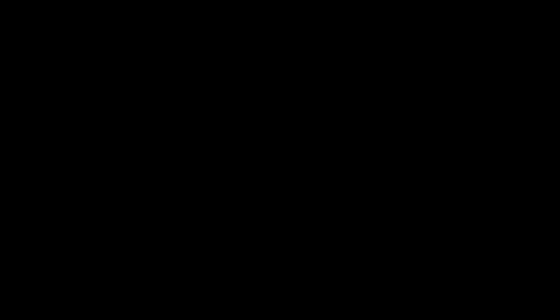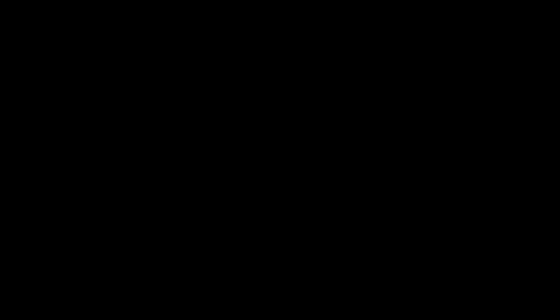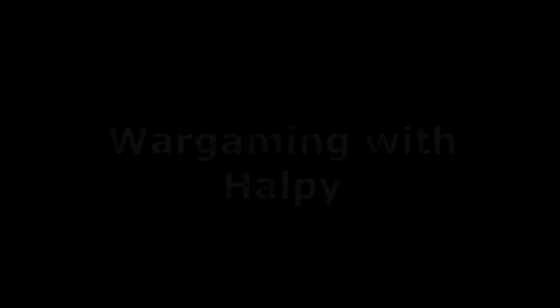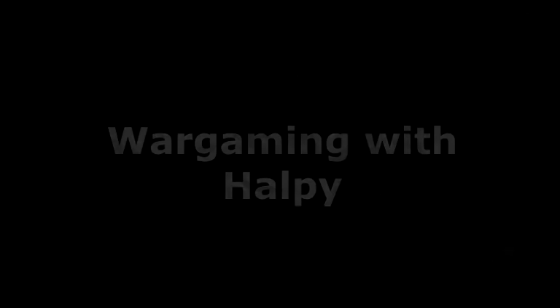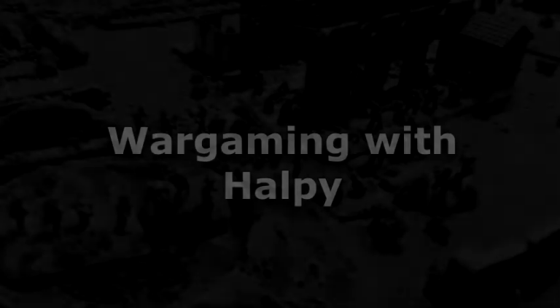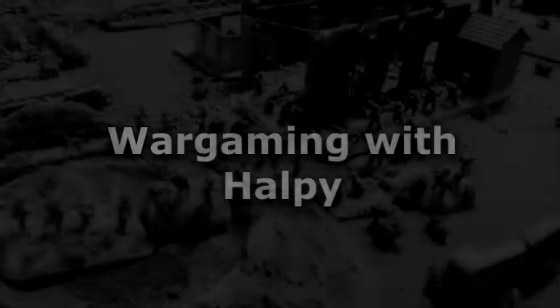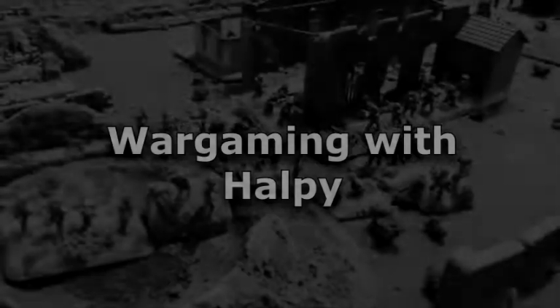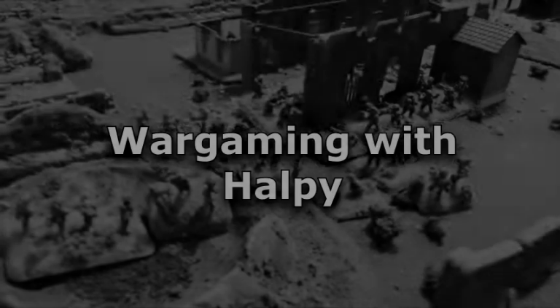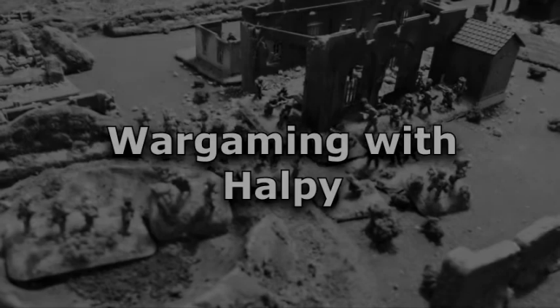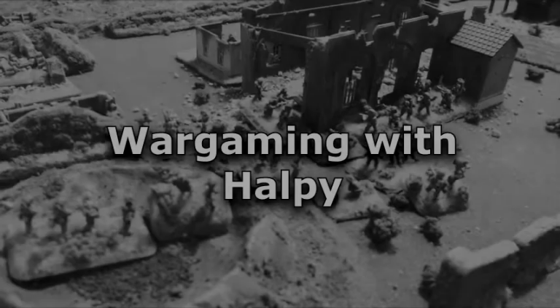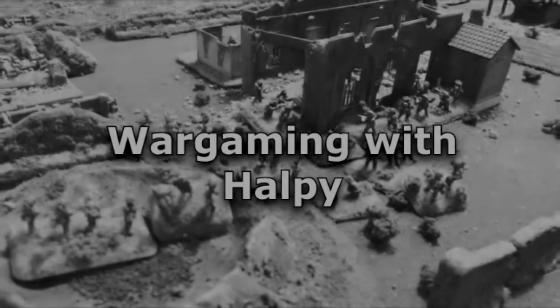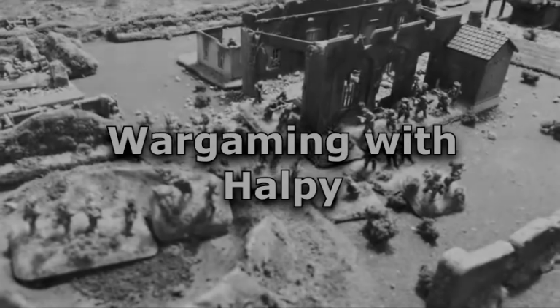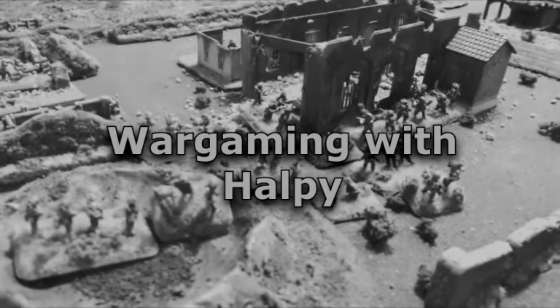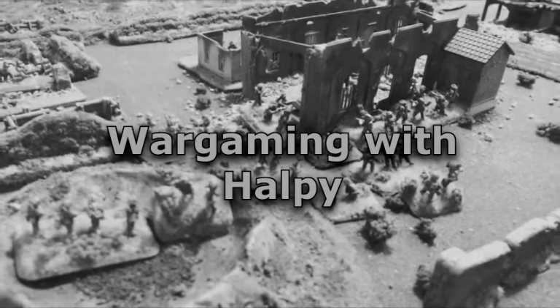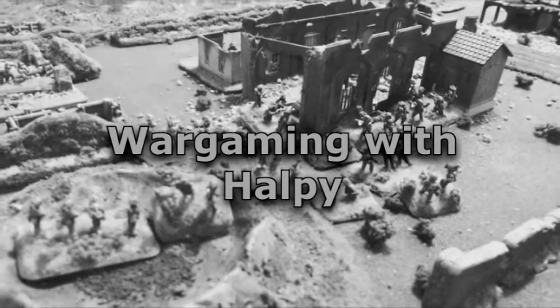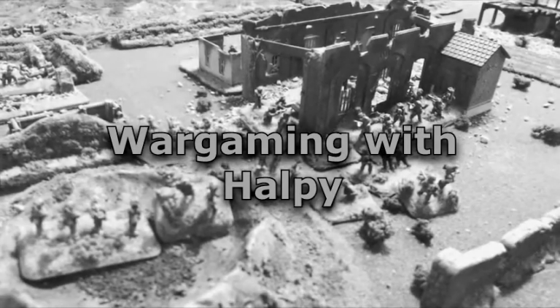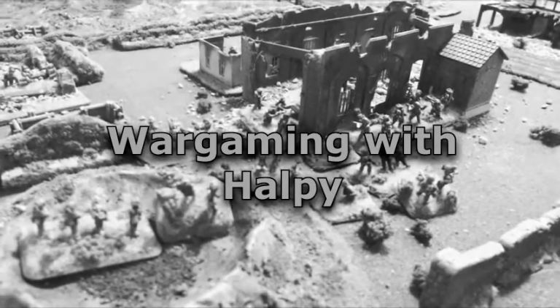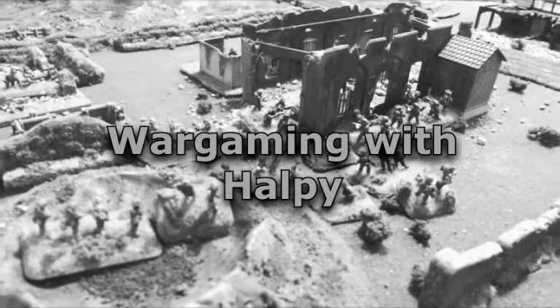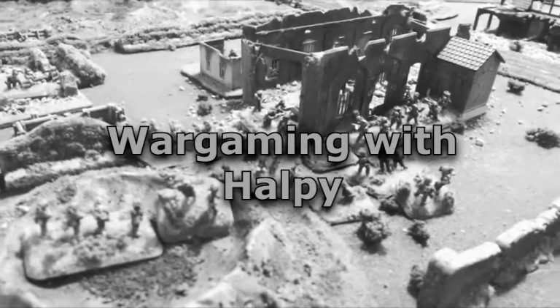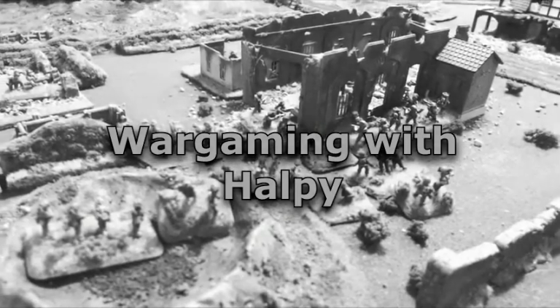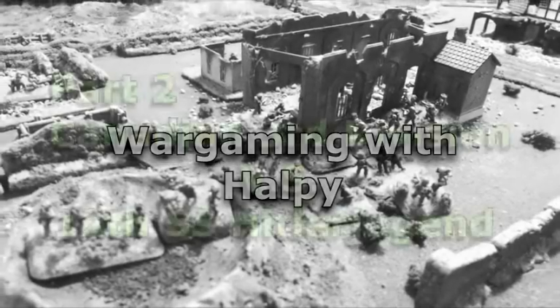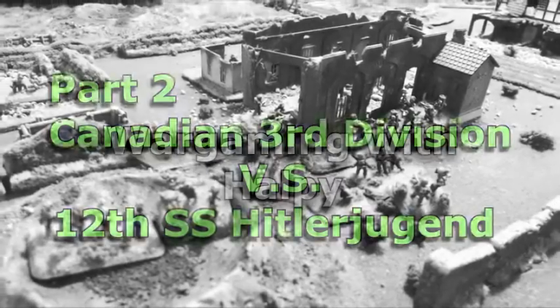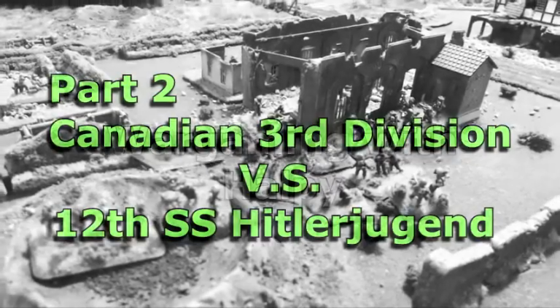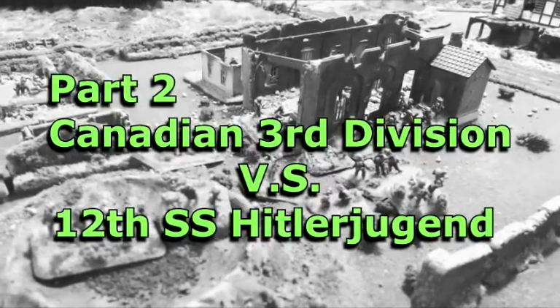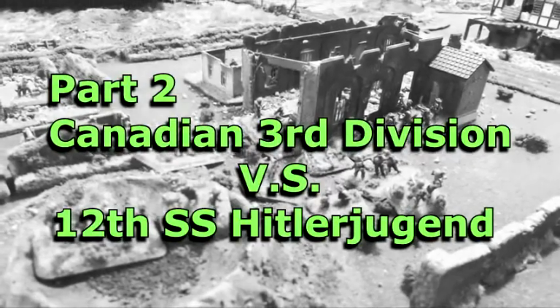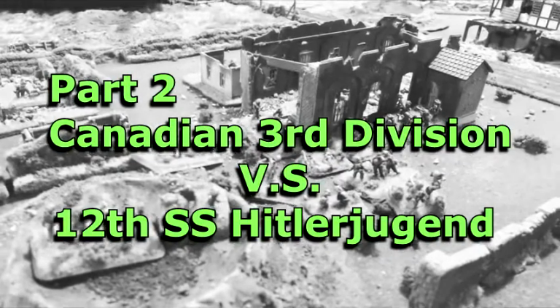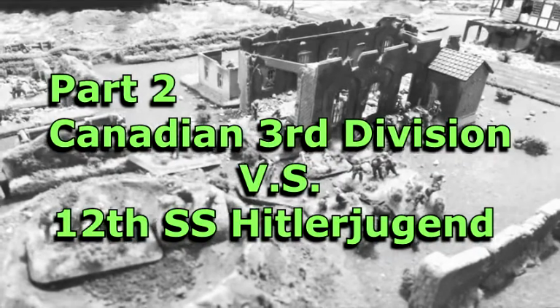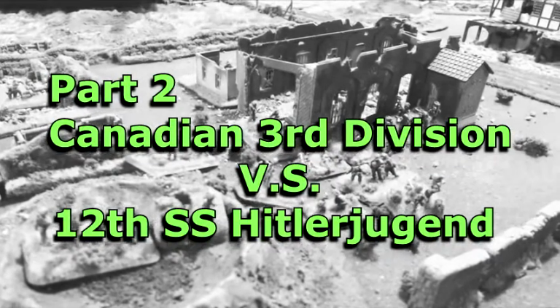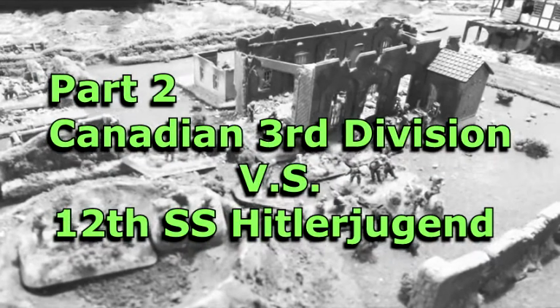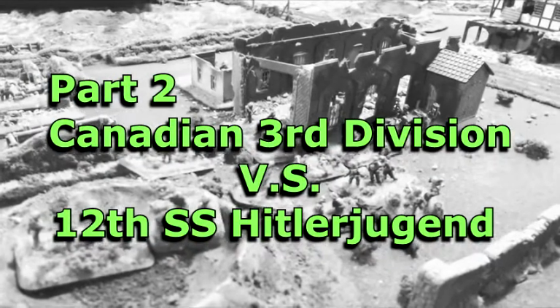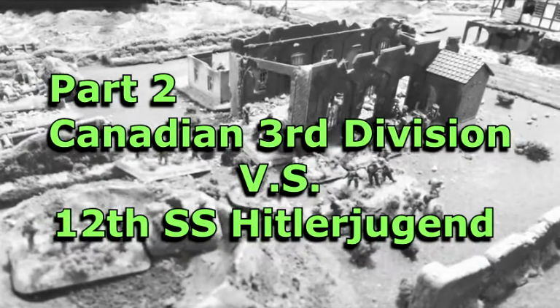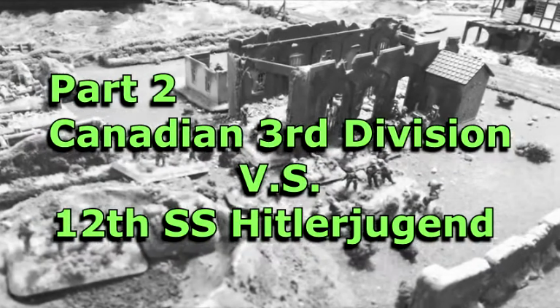Welcome to Wargaming with Halby. I'm Halby and this is part two of the Canadians versus the Germans.